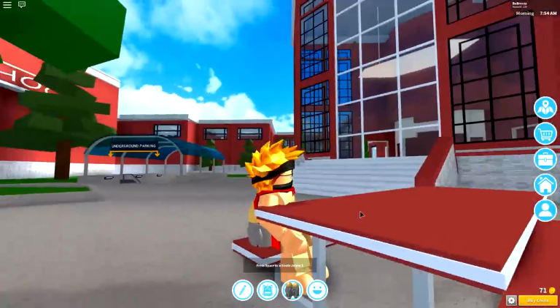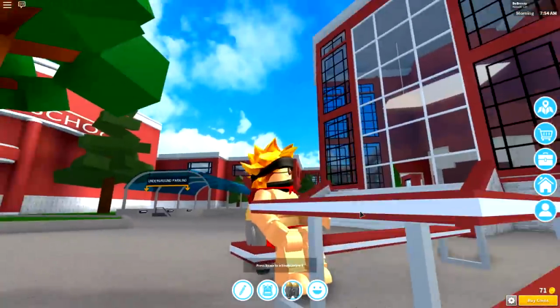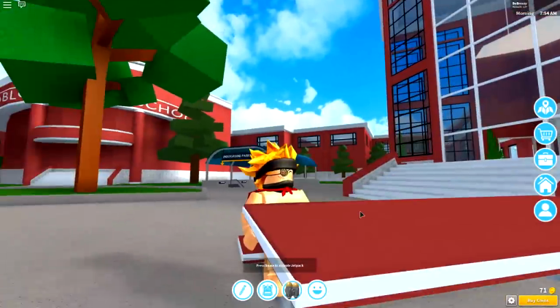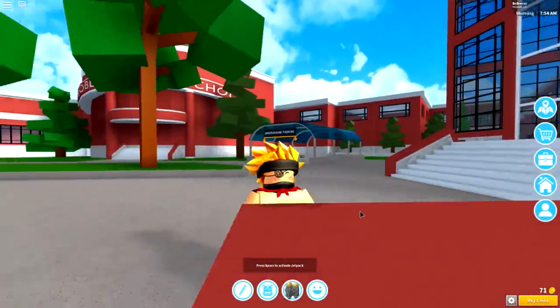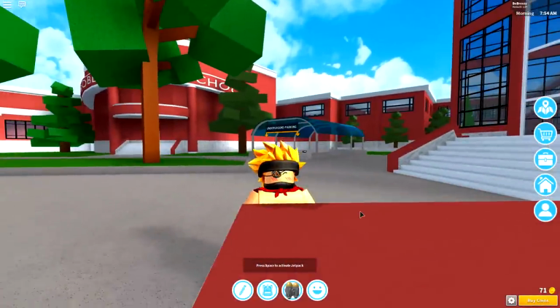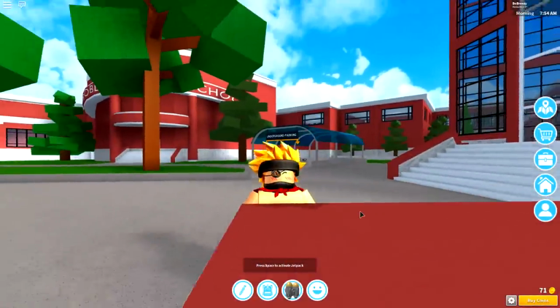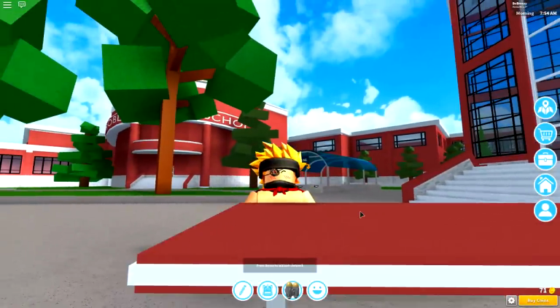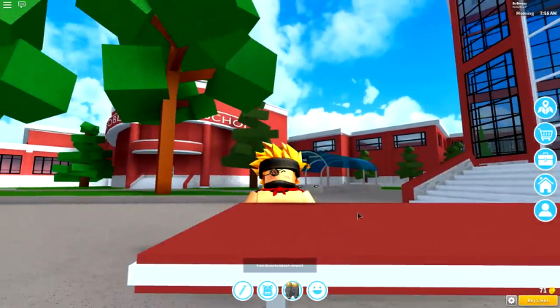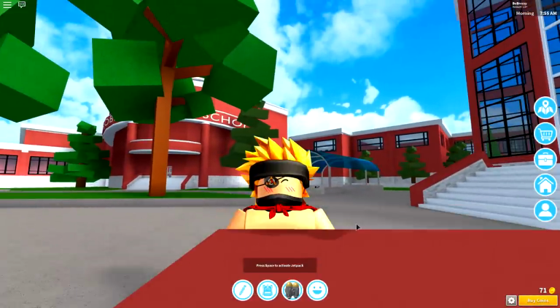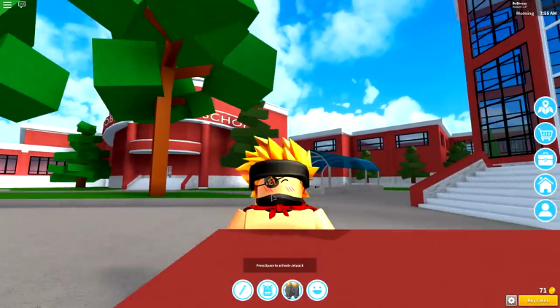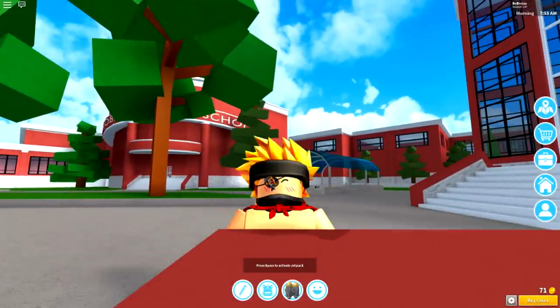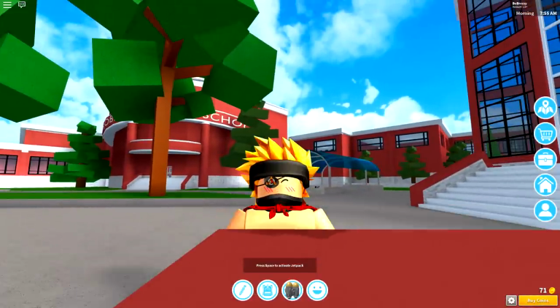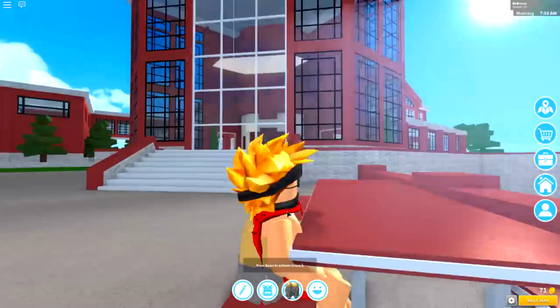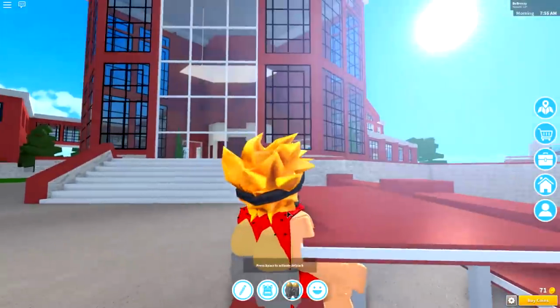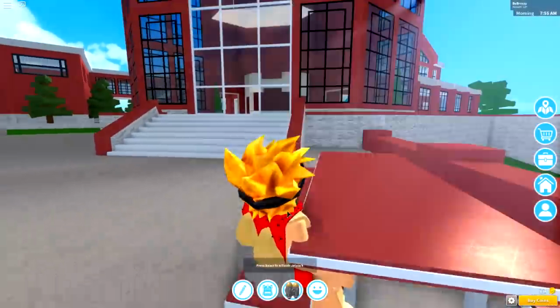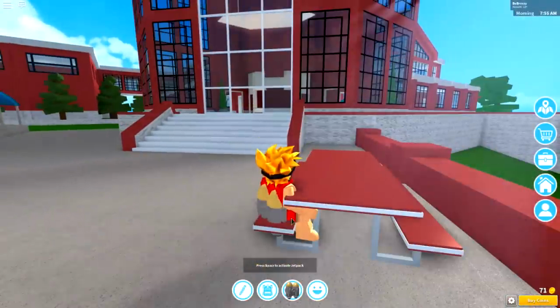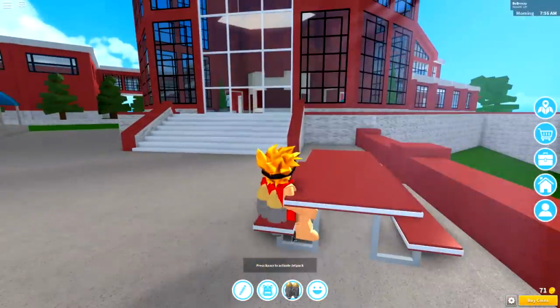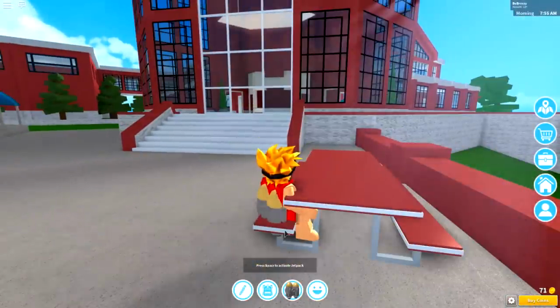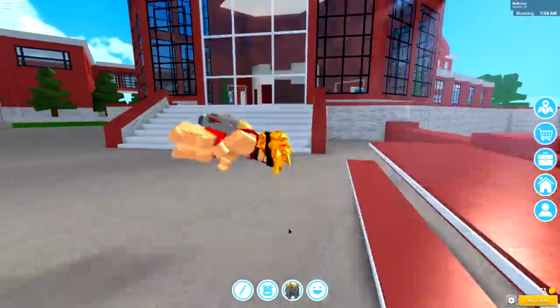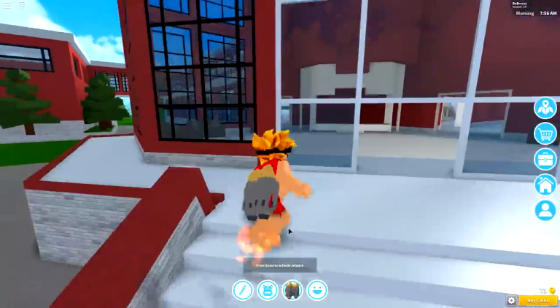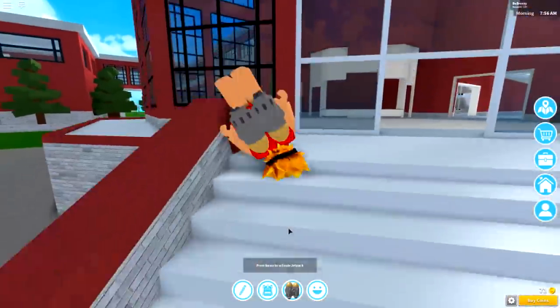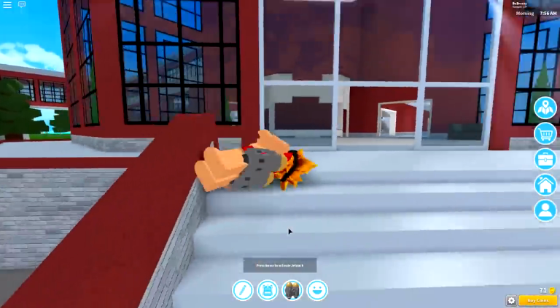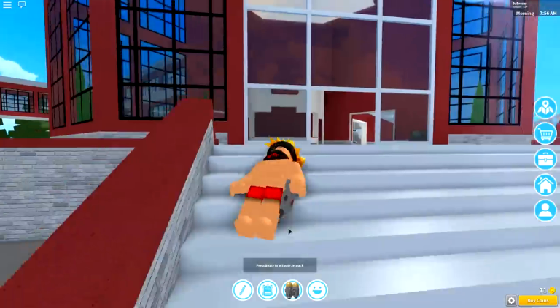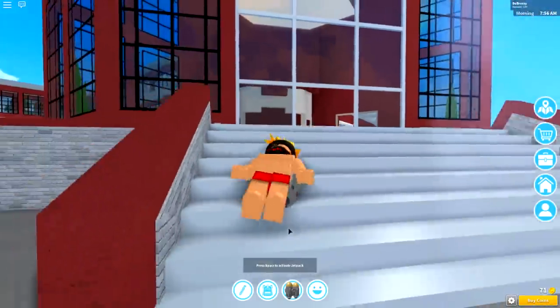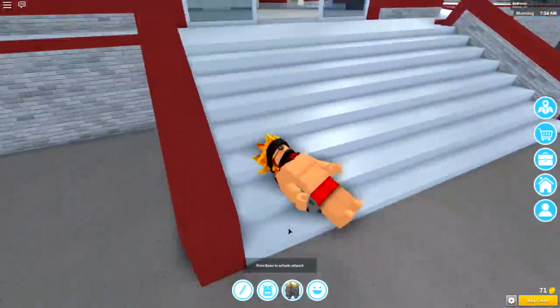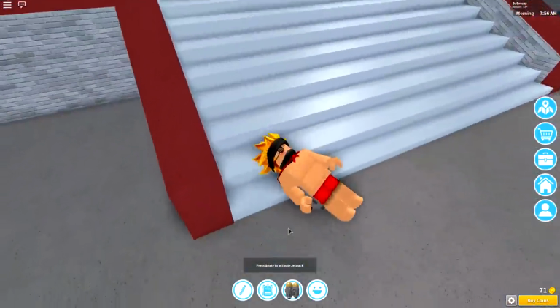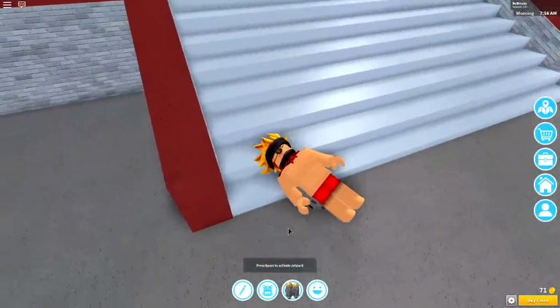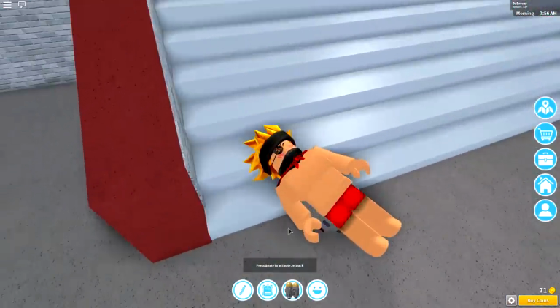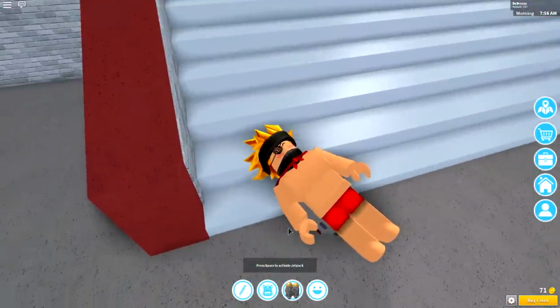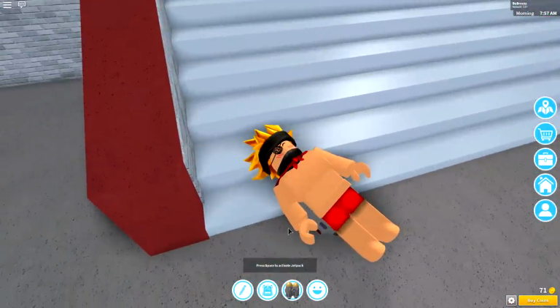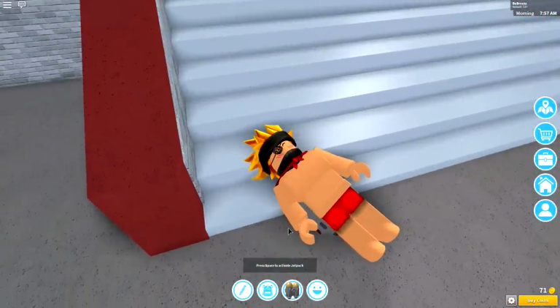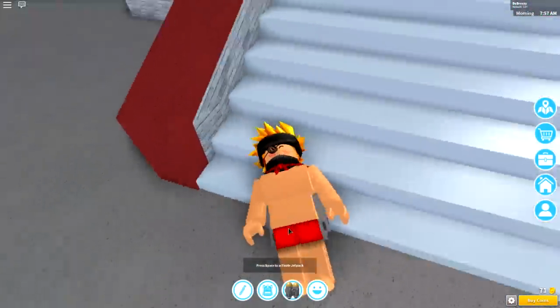Wait, what? Why do I have an eyepatch? I just landed on this seat. Ouch, ow — I fell down the stairs.